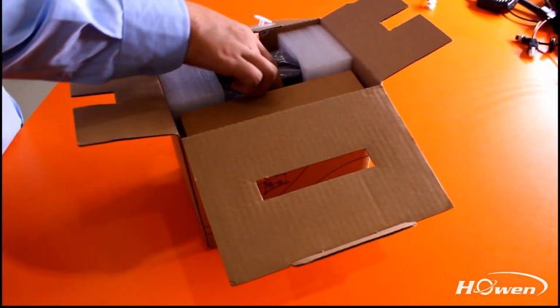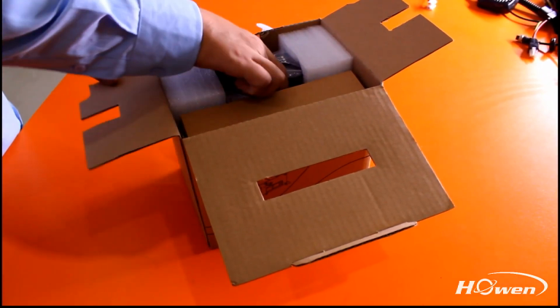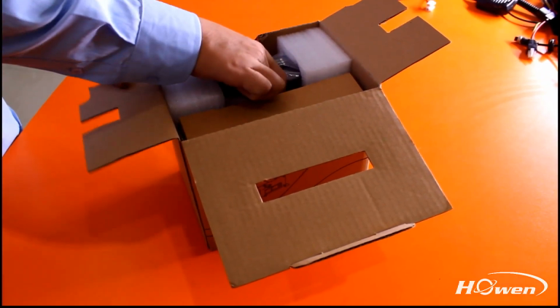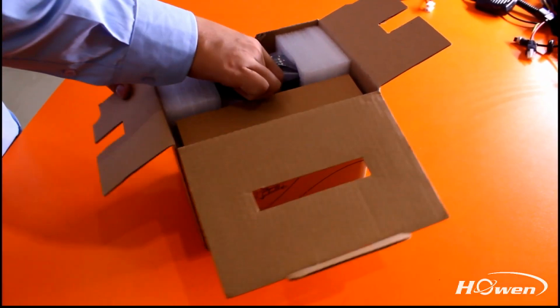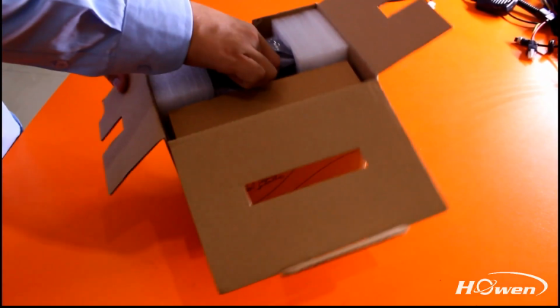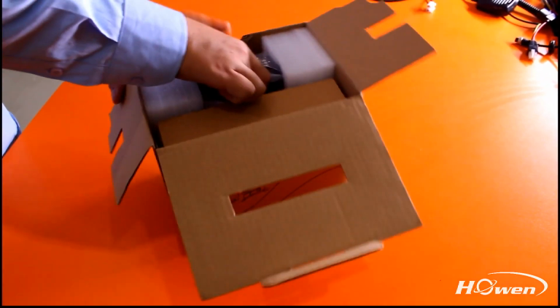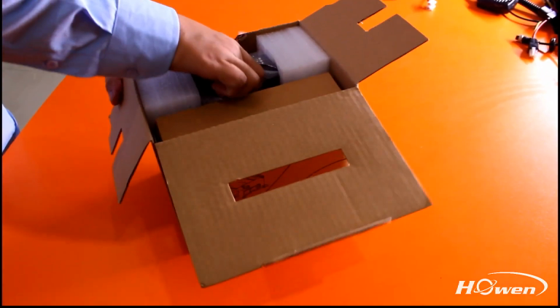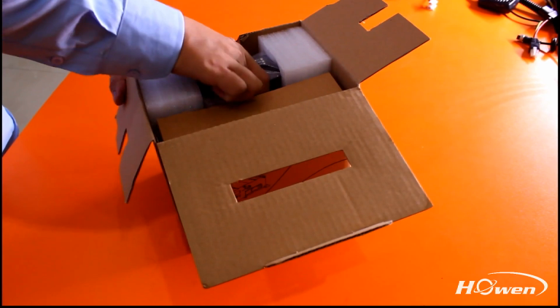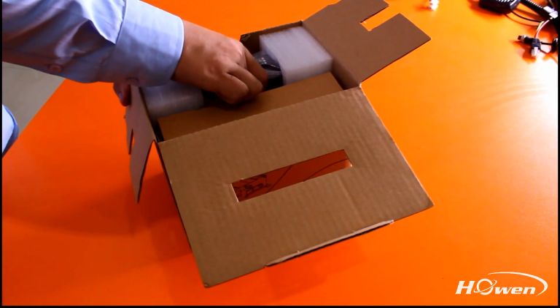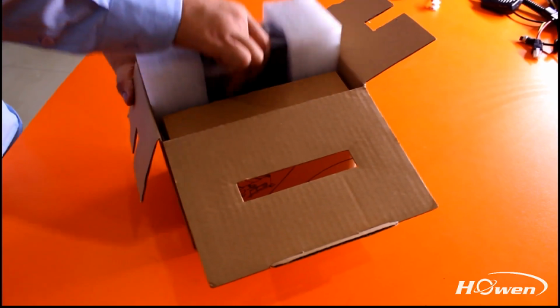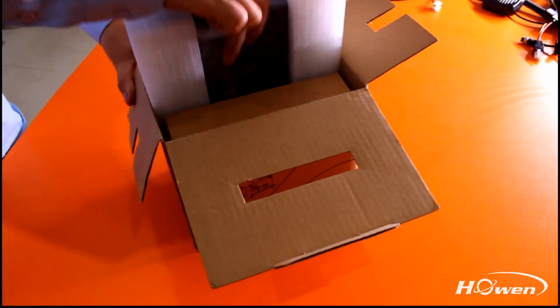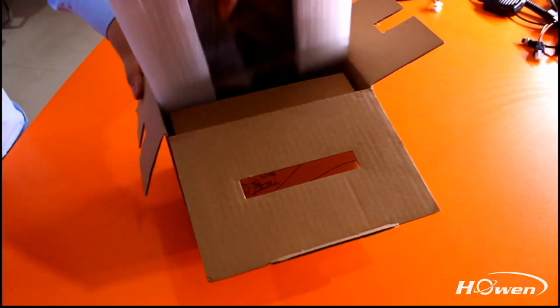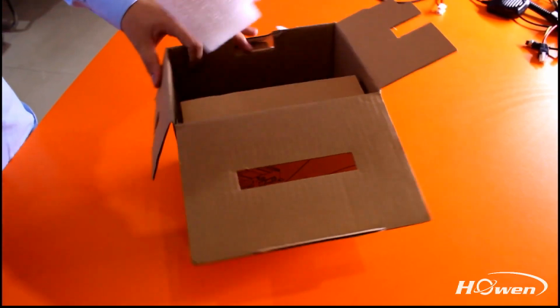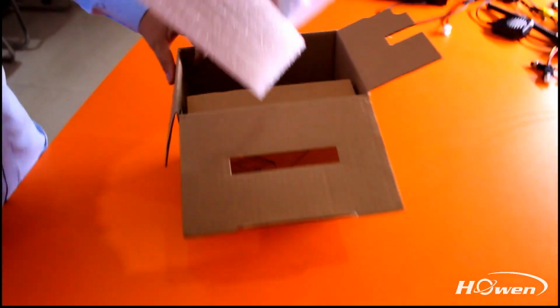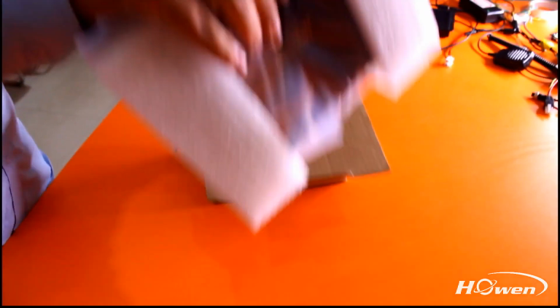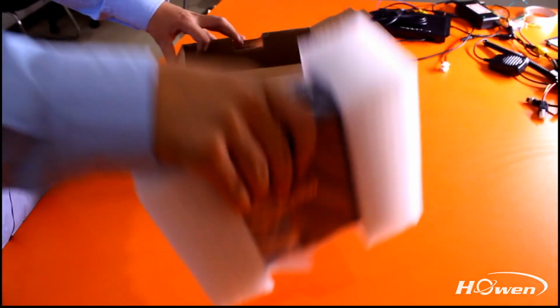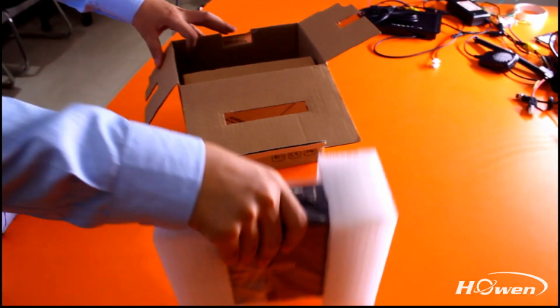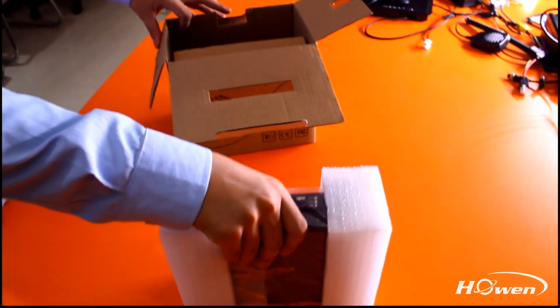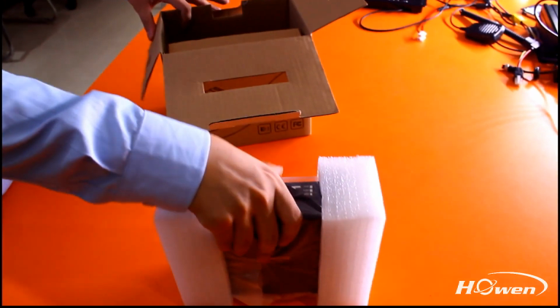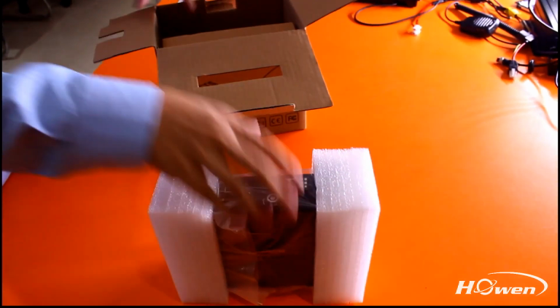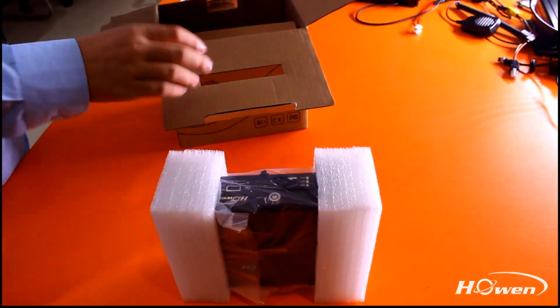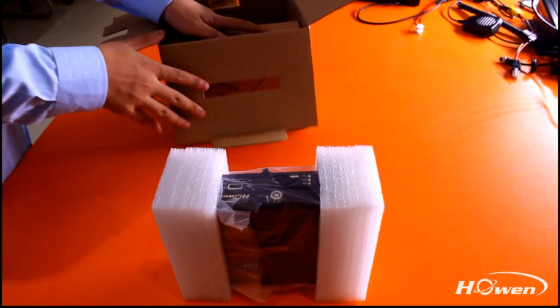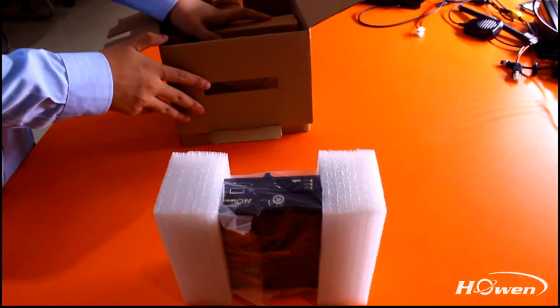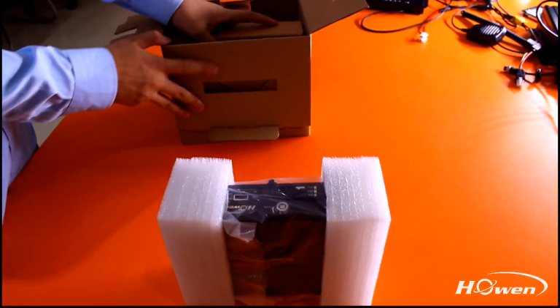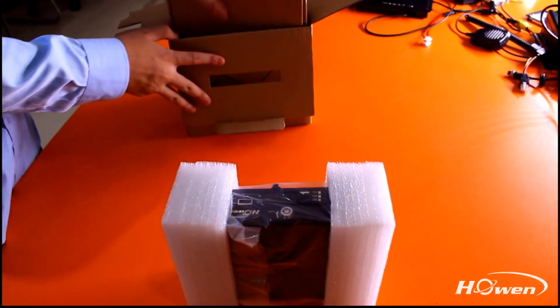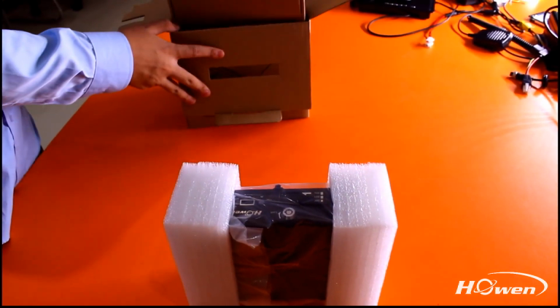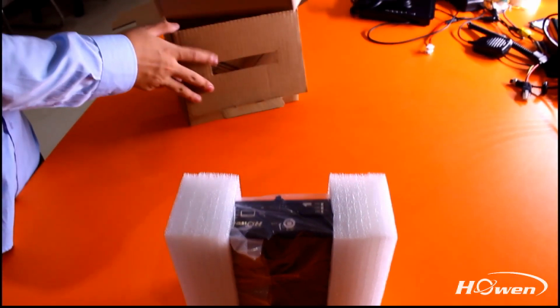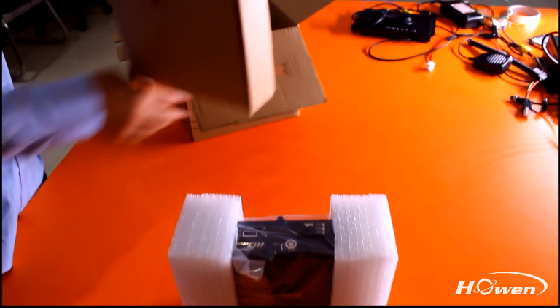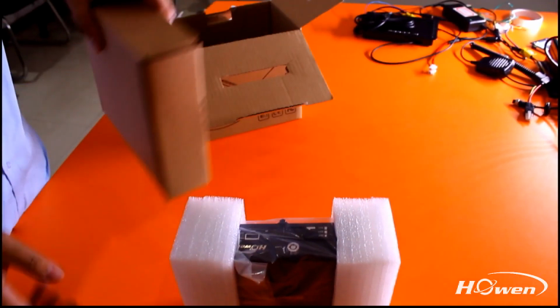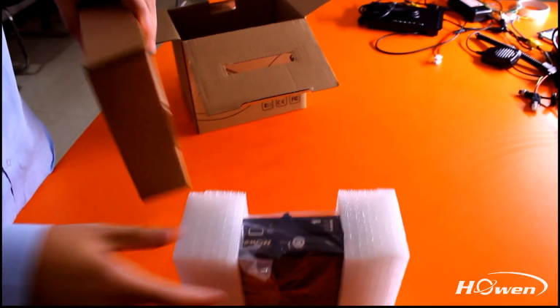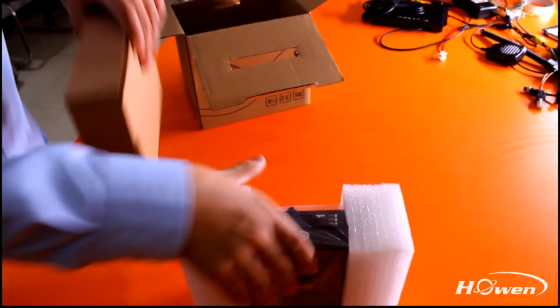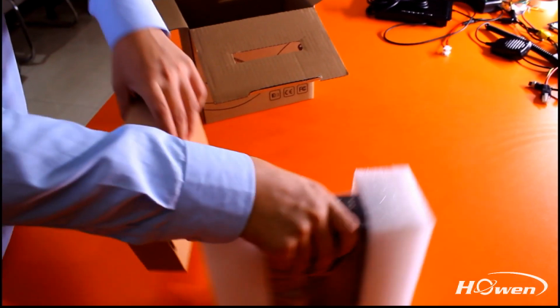When you open the box, you can see our well-packaged mobile DVR and one accessories box.